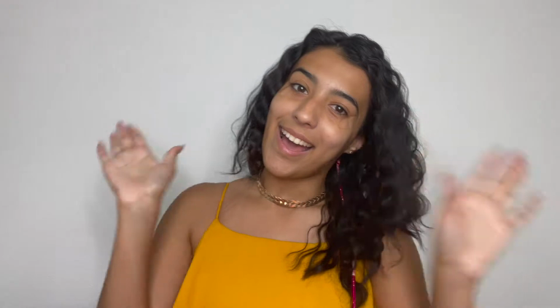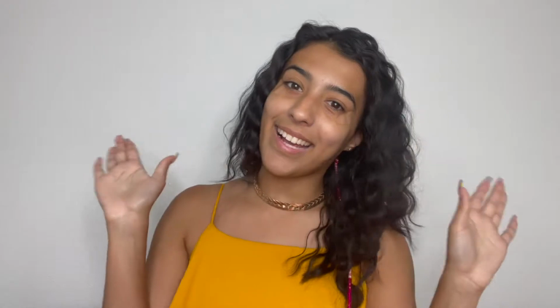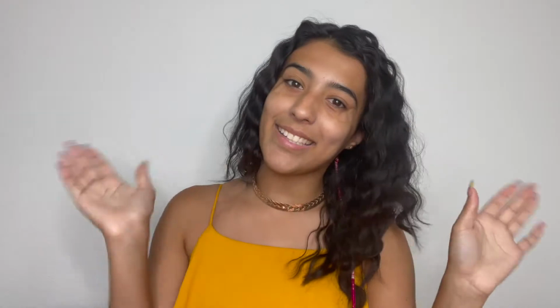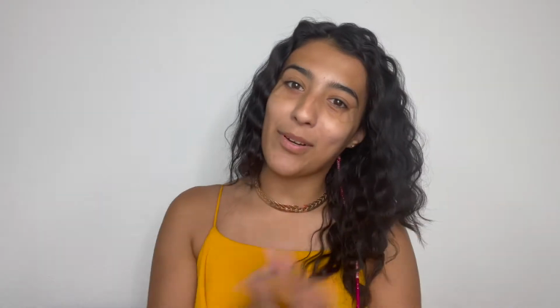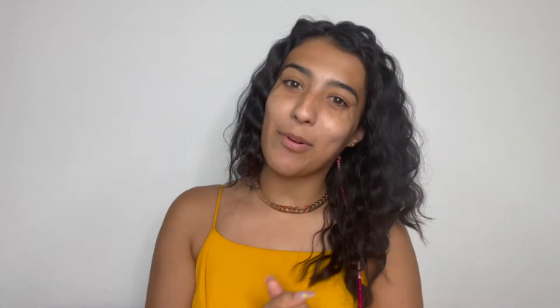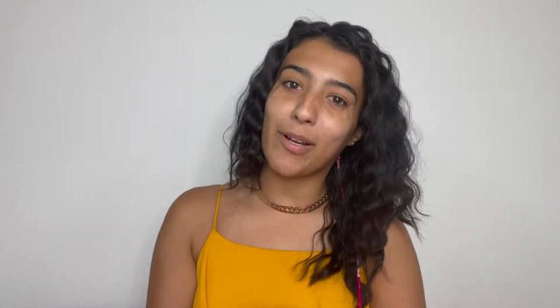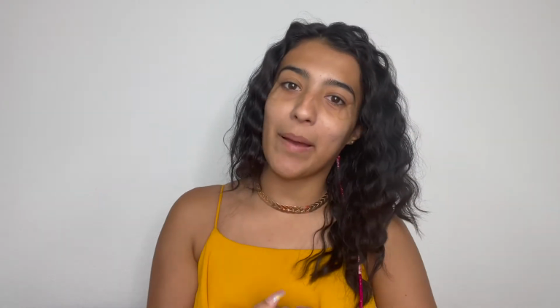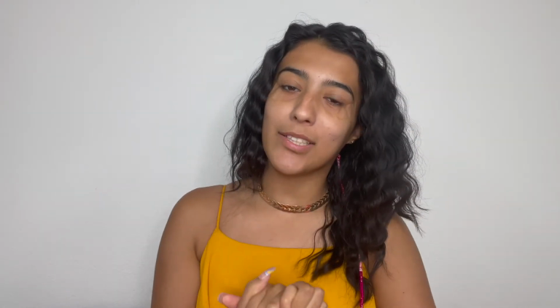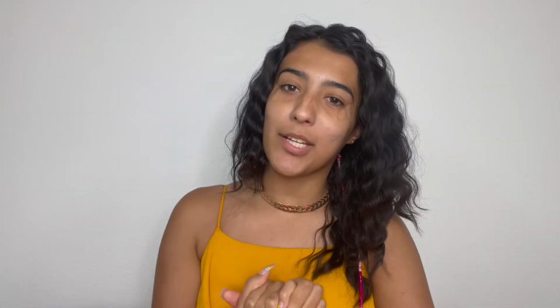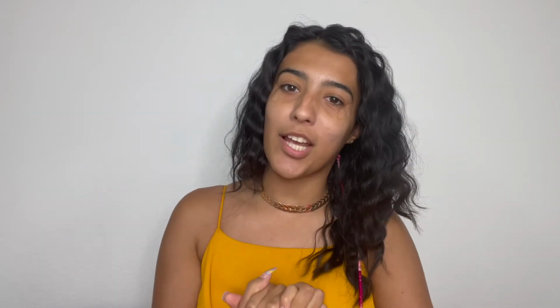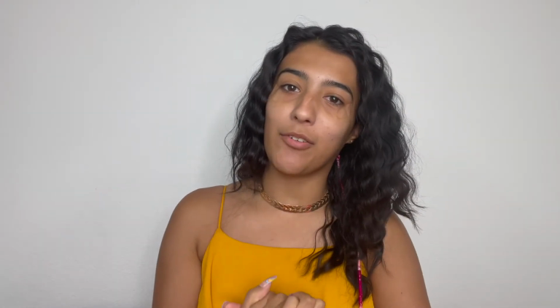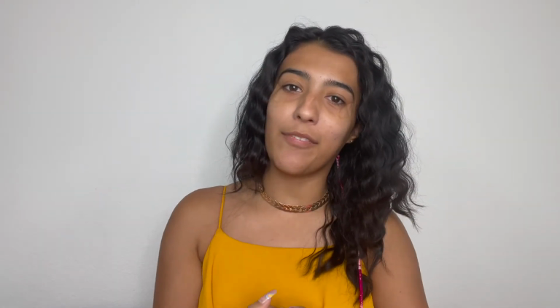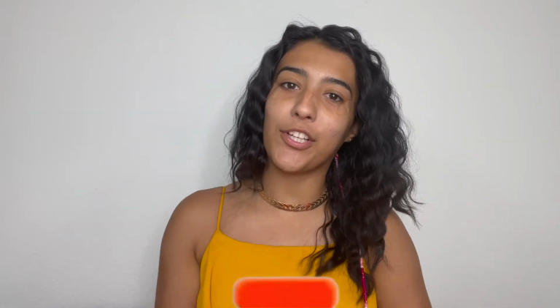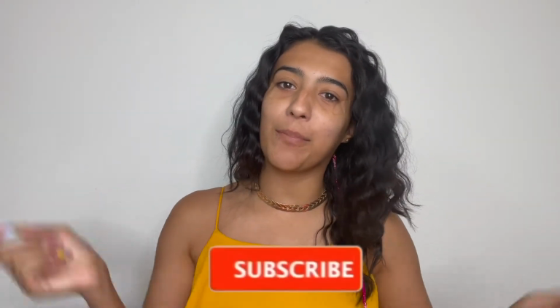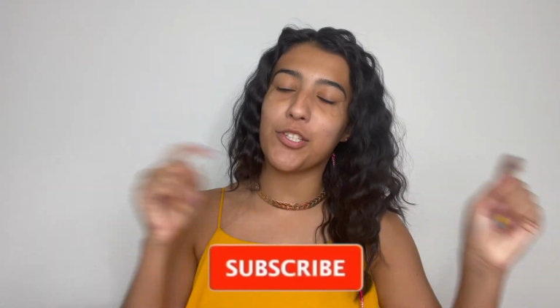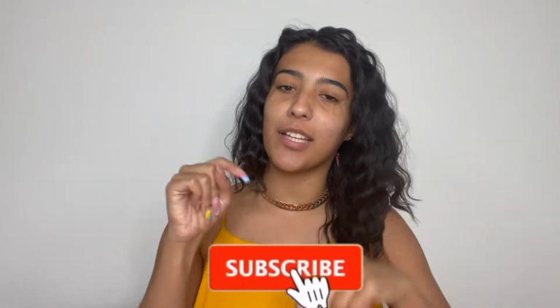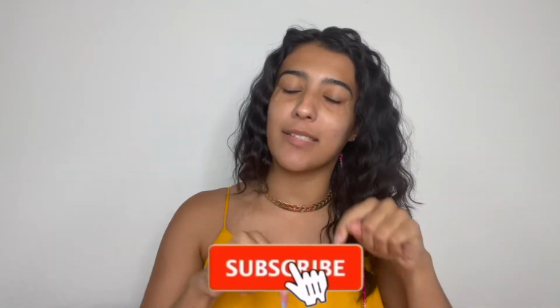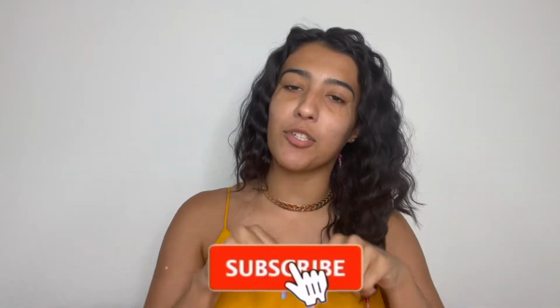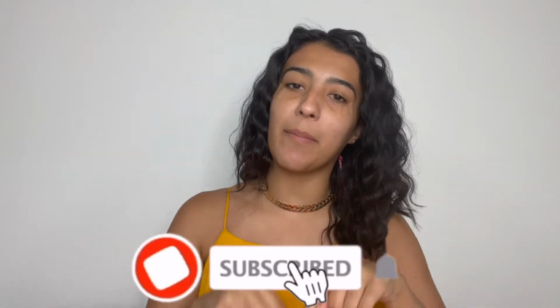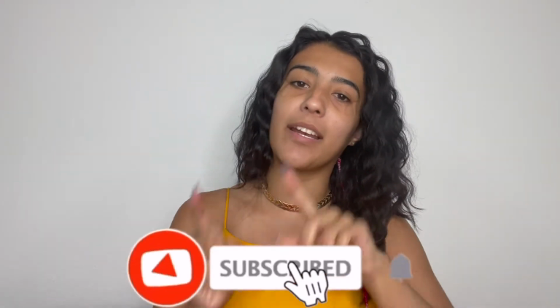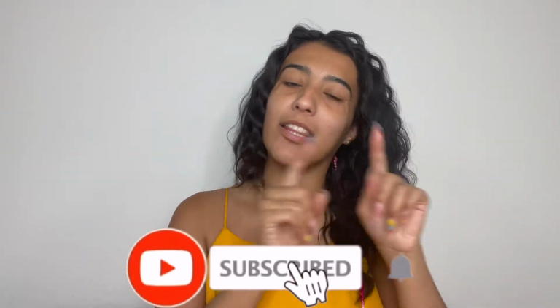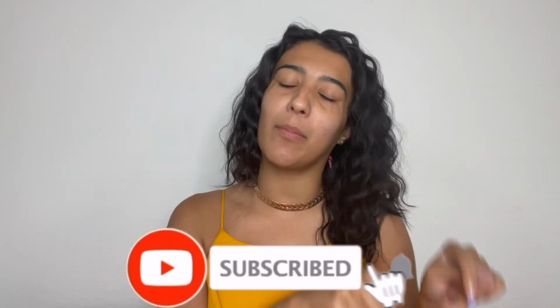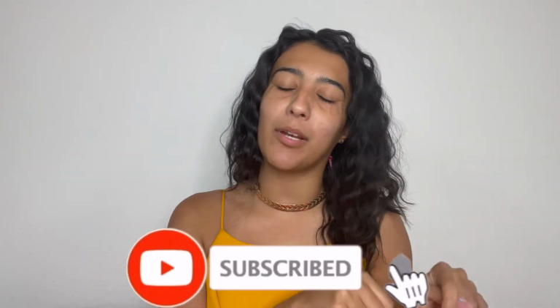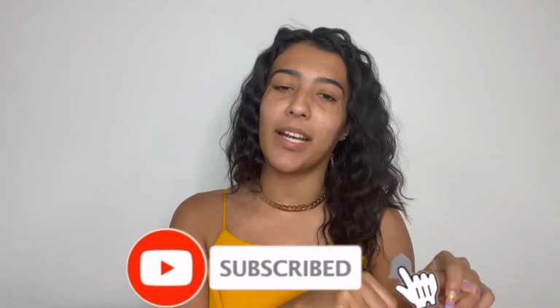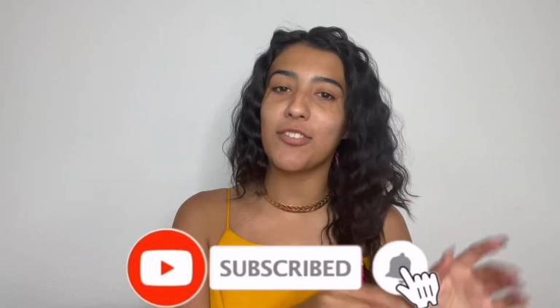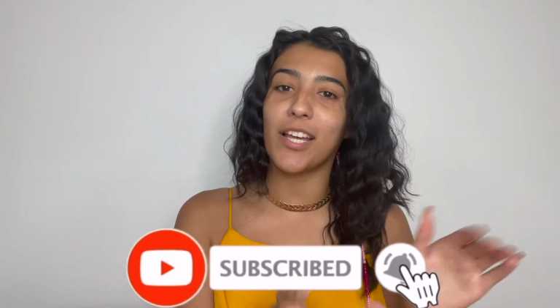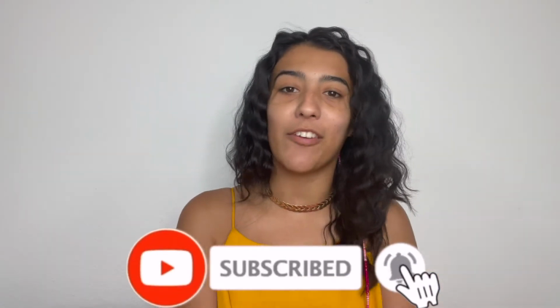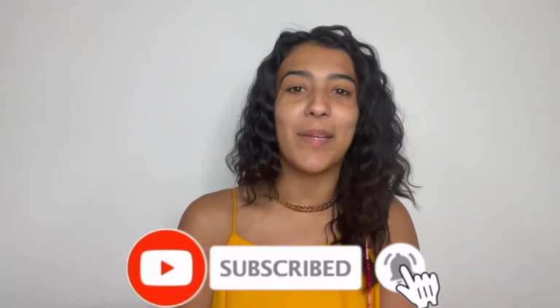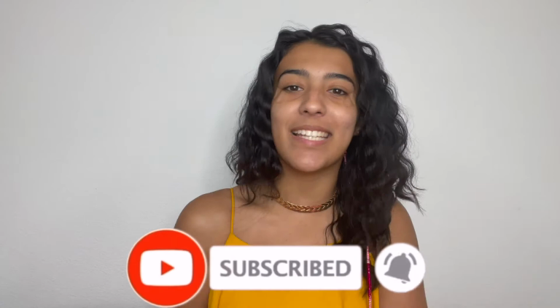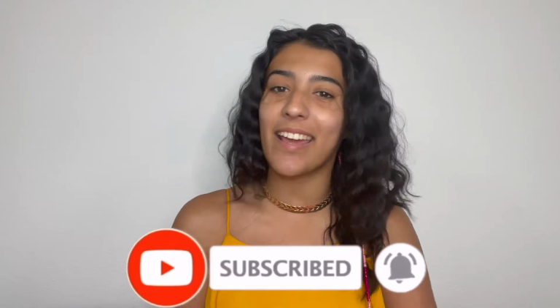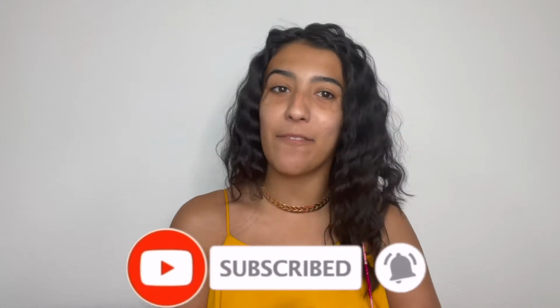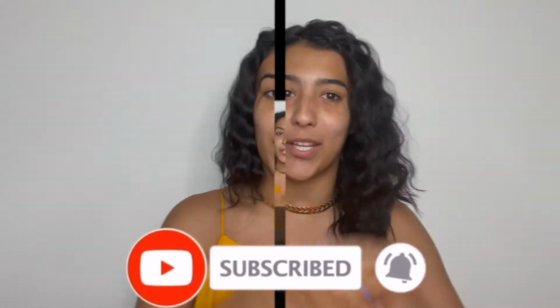Hi guys, welcome or welcome back to my channel. If you're new here, make sure to hit that subscribe button and hit the bell button right next to it so that you don't miss a video.